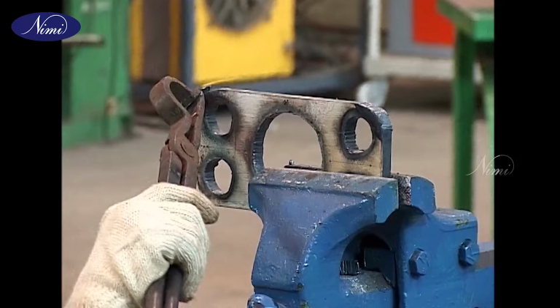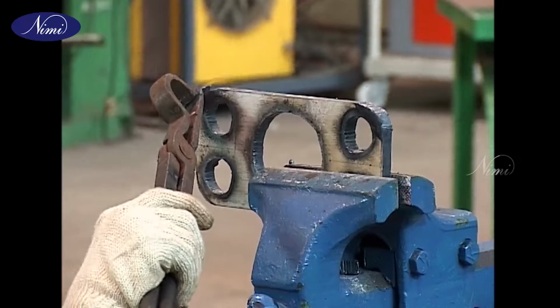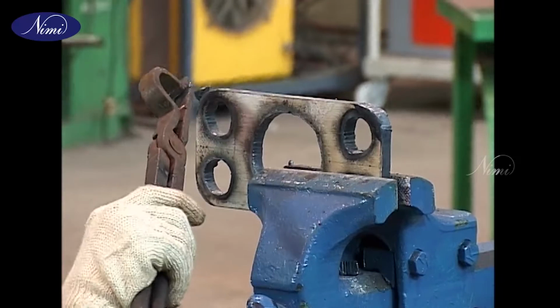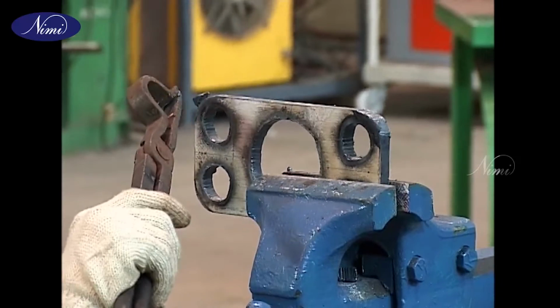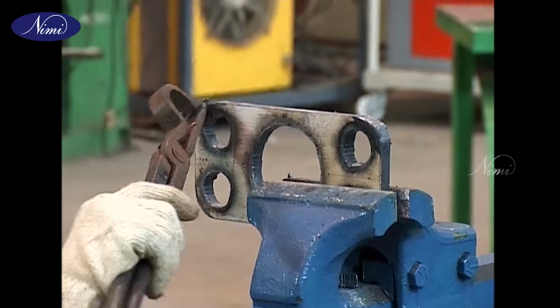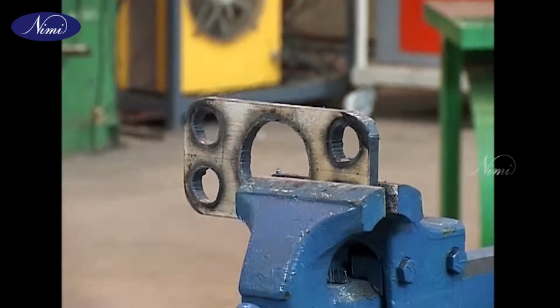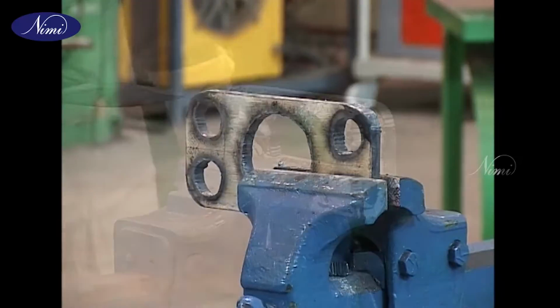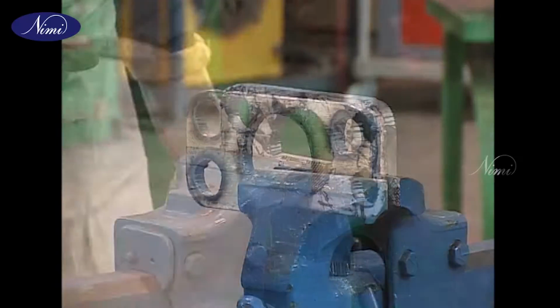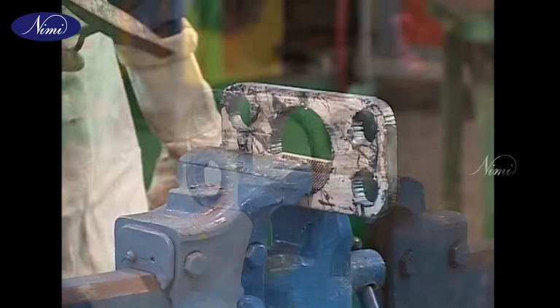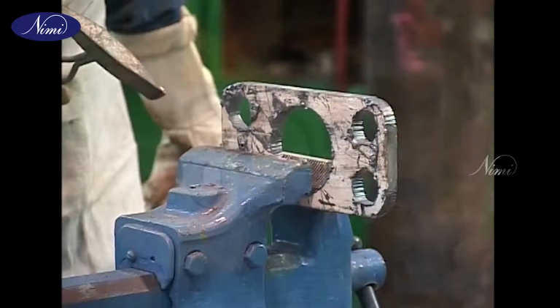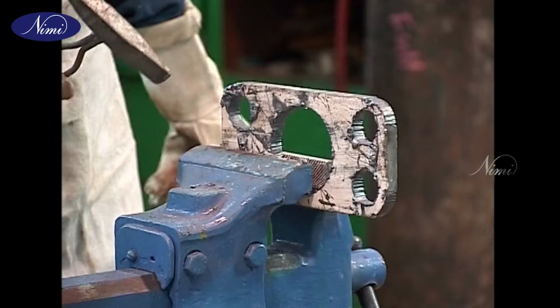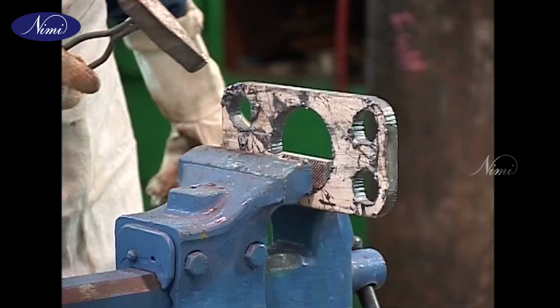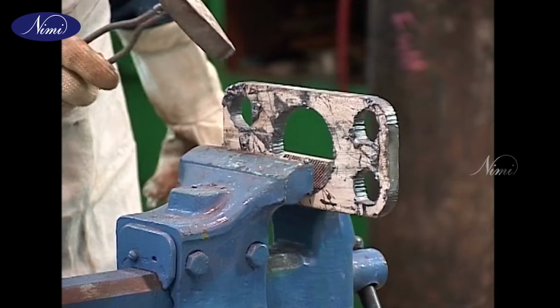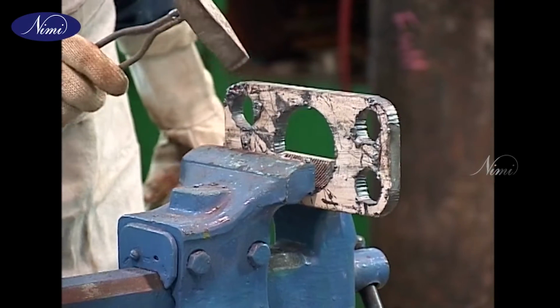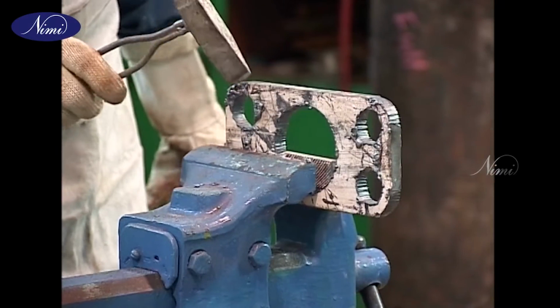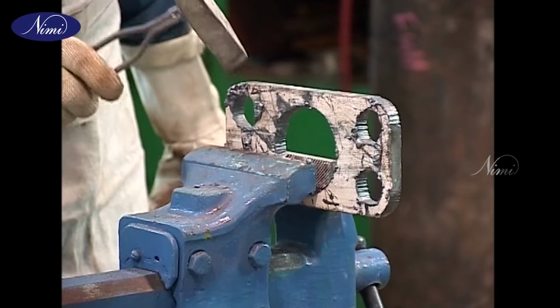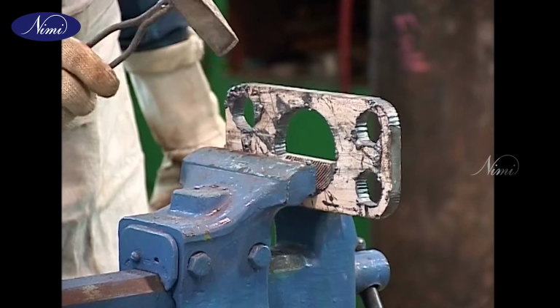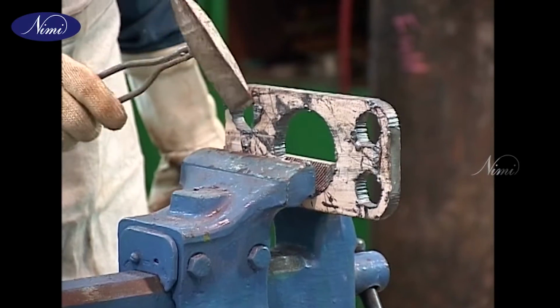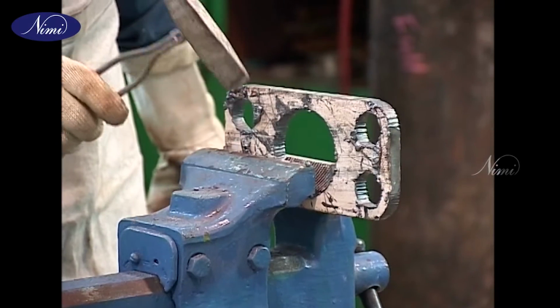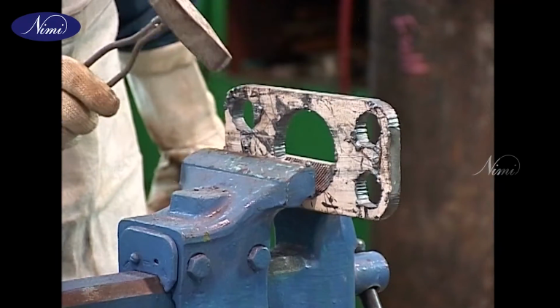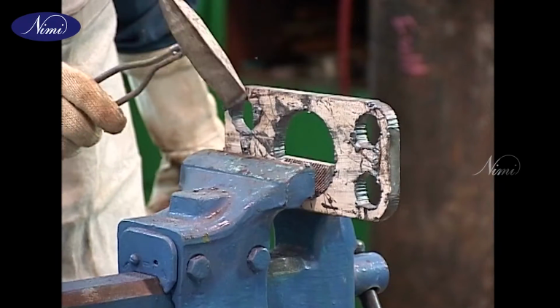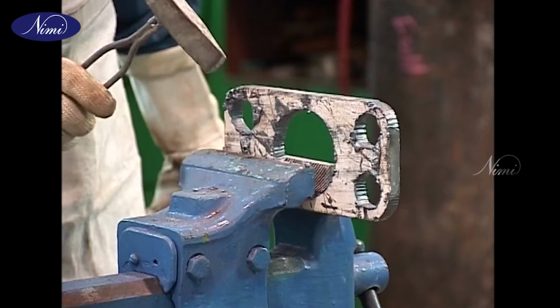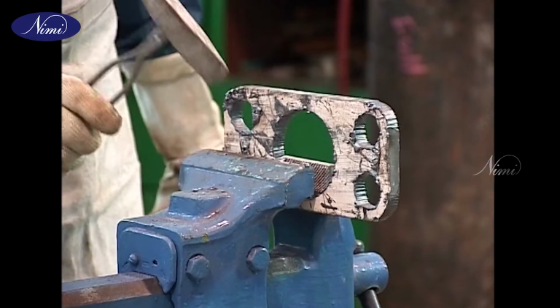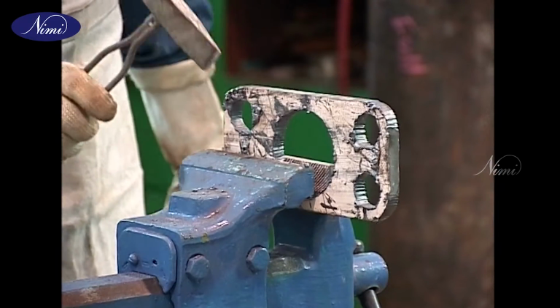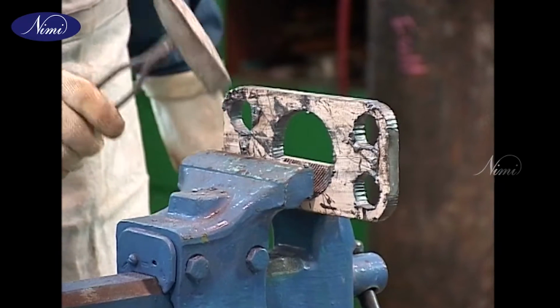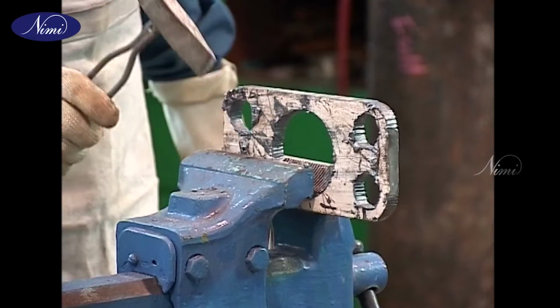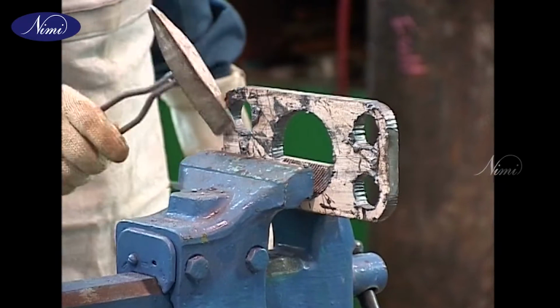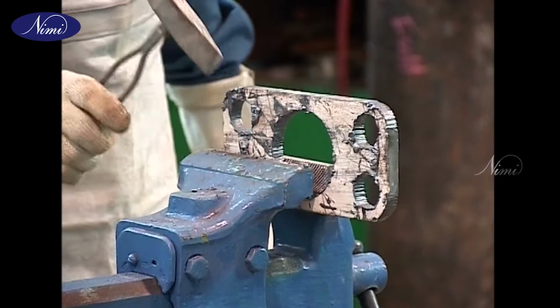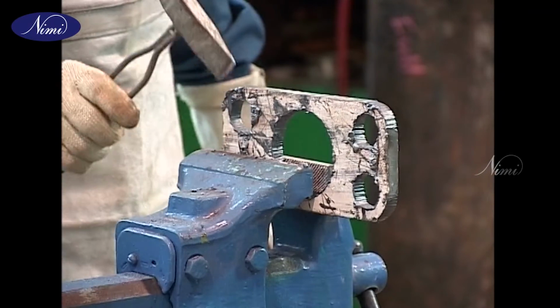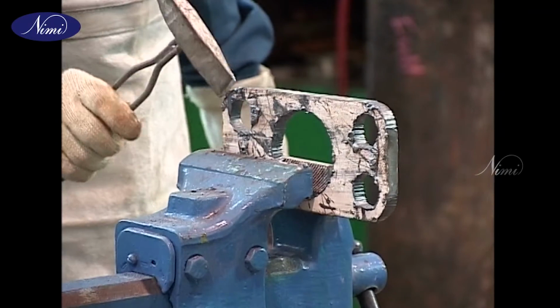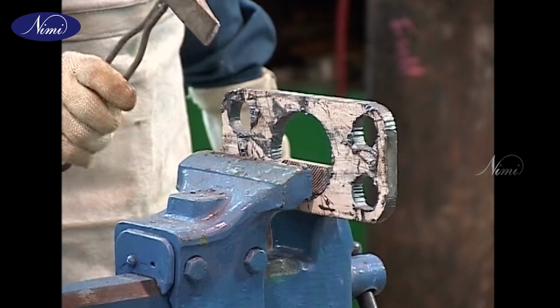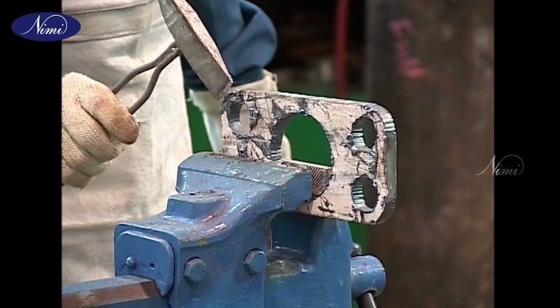After cutting is completed, chip off the slag and clean the workpiece.